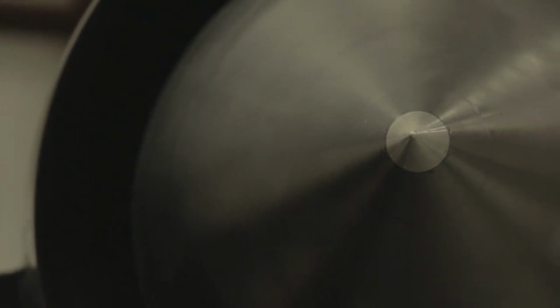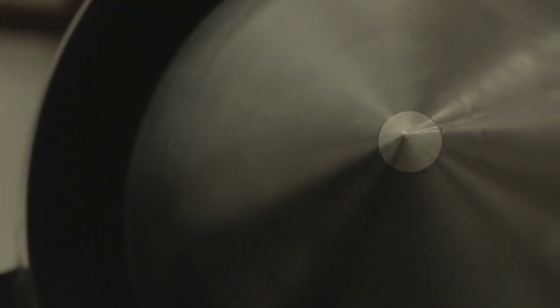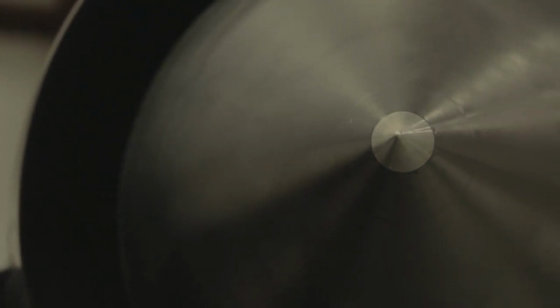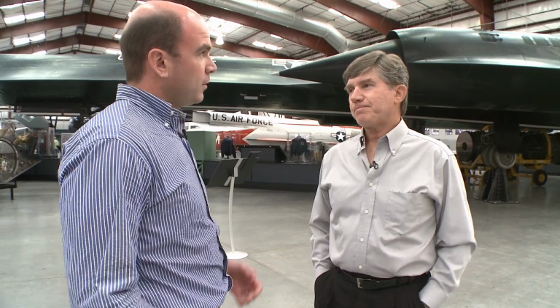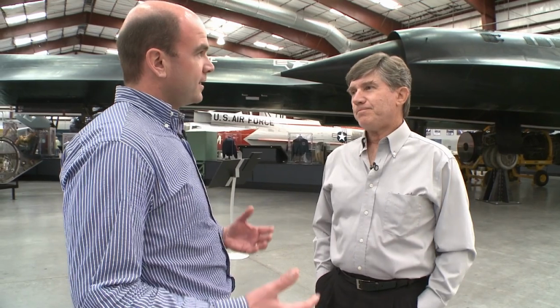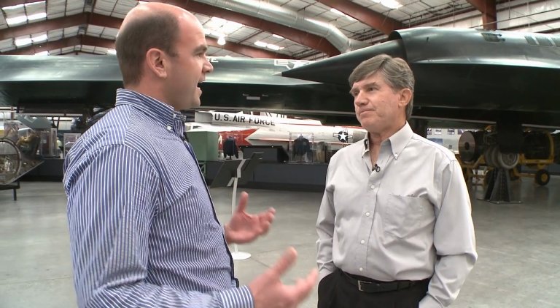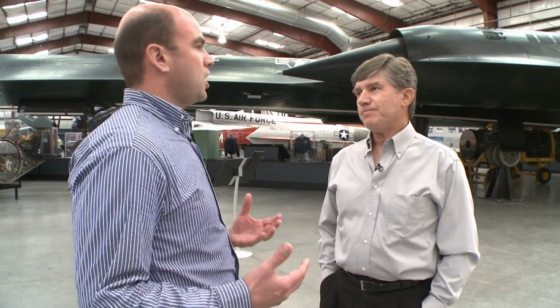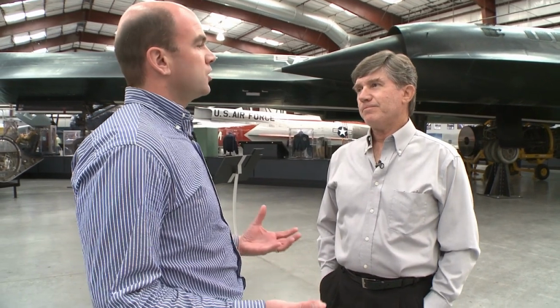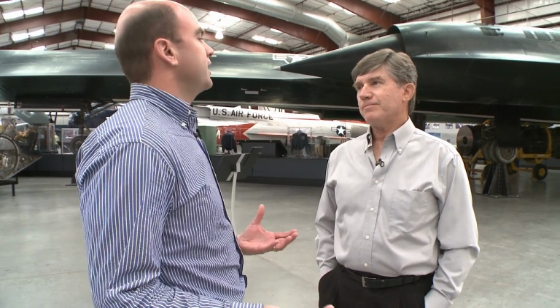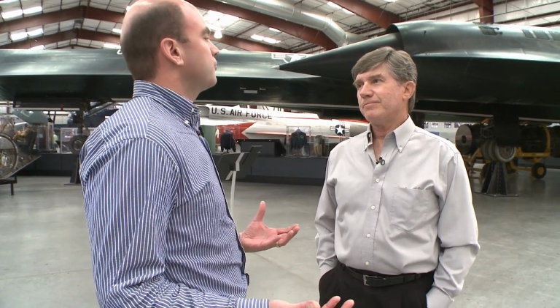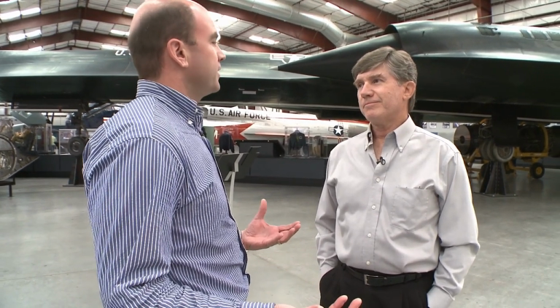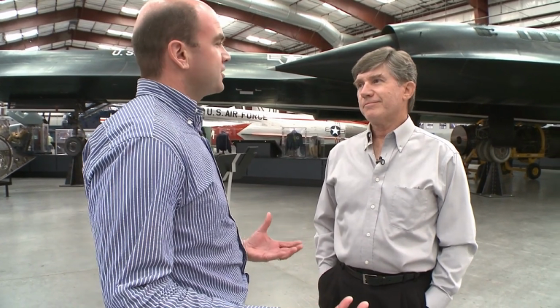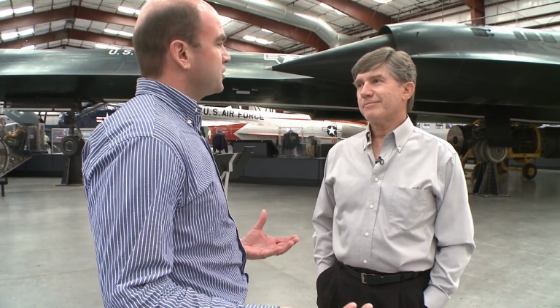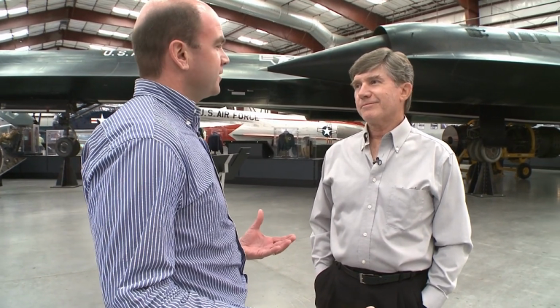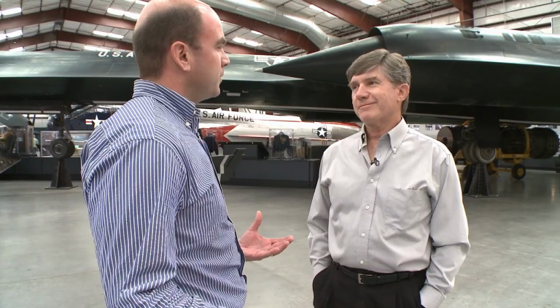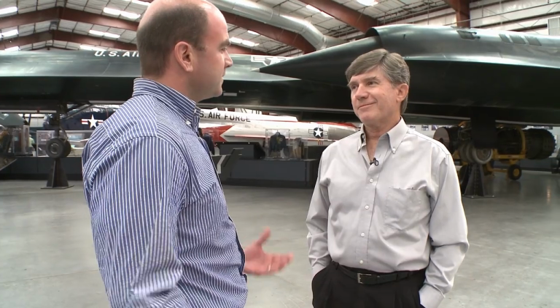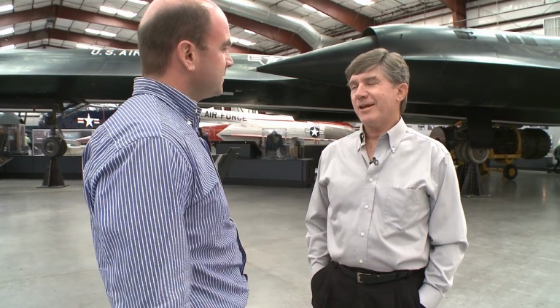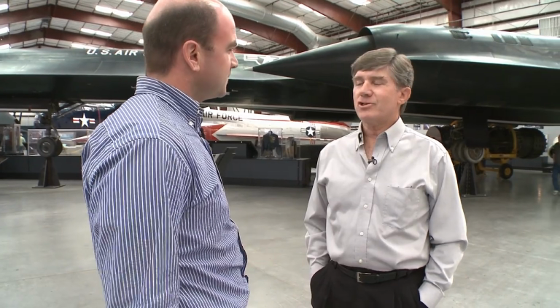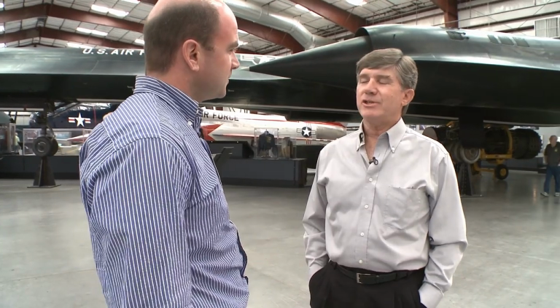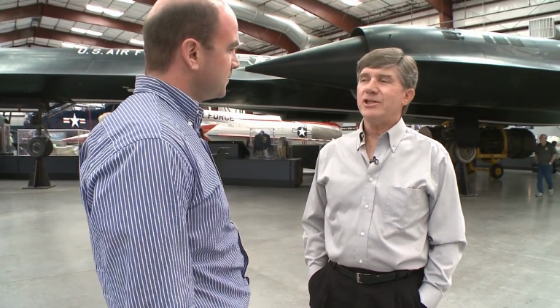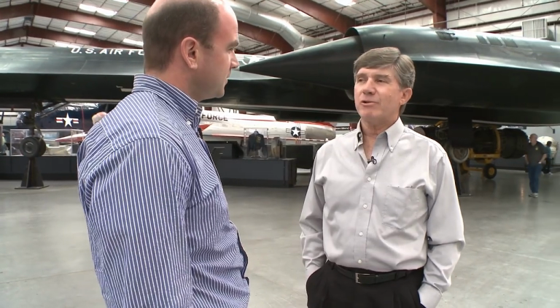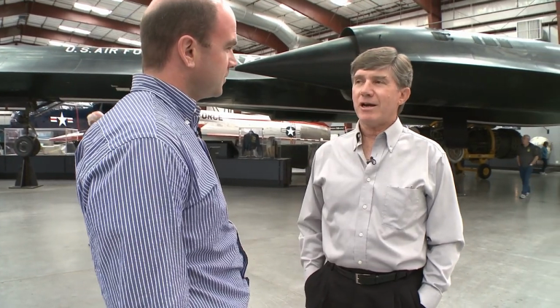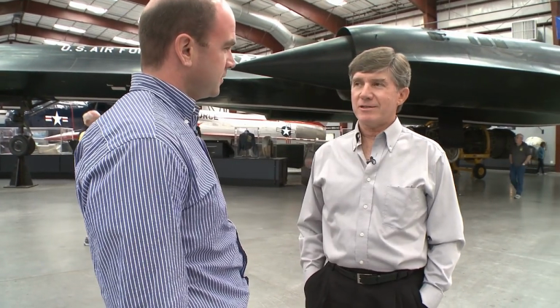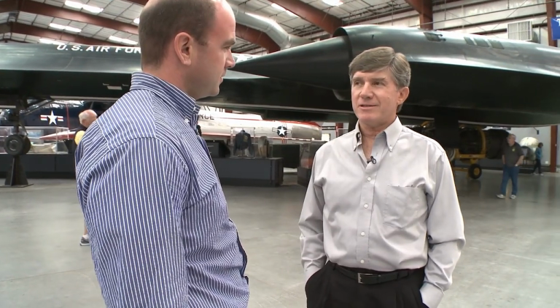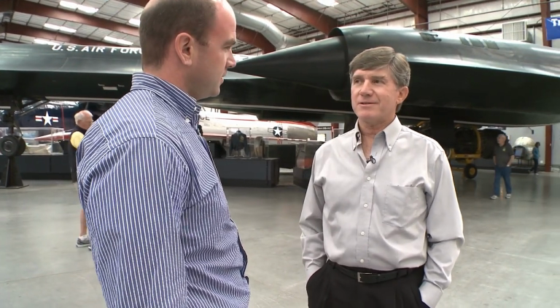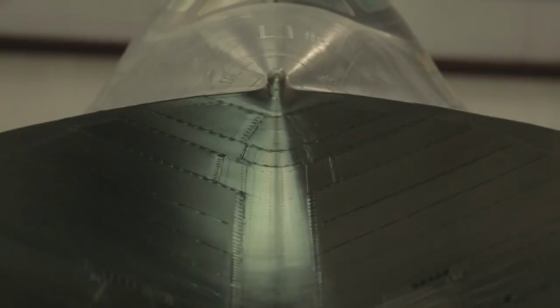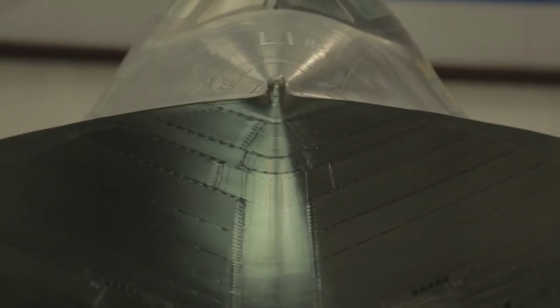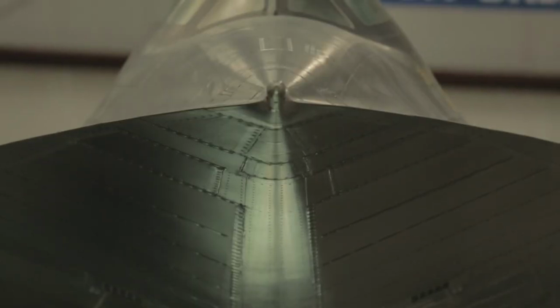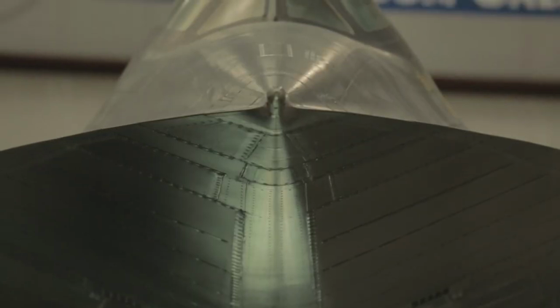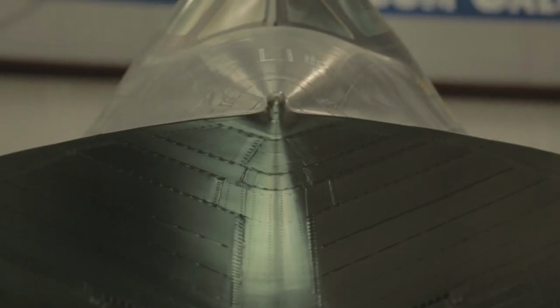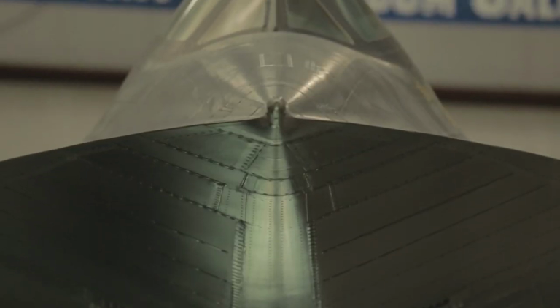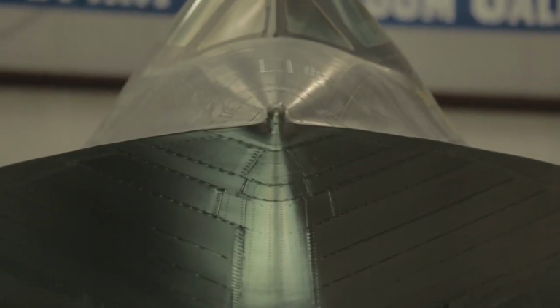What does SR stand for in the SR-71? Strategic Reconnaissance. It's a reconnaissance aircraft.